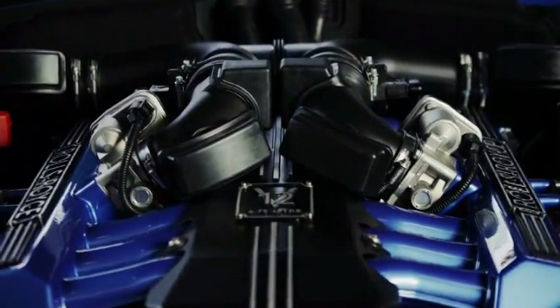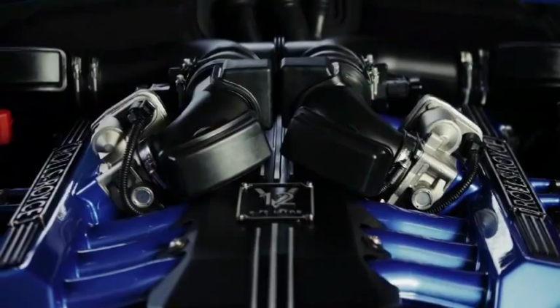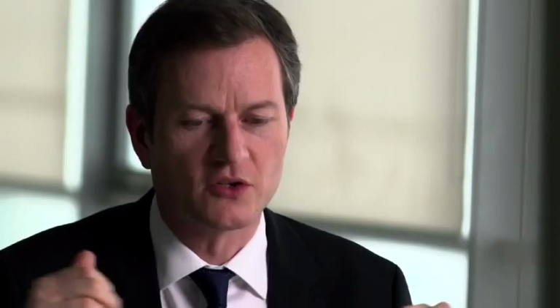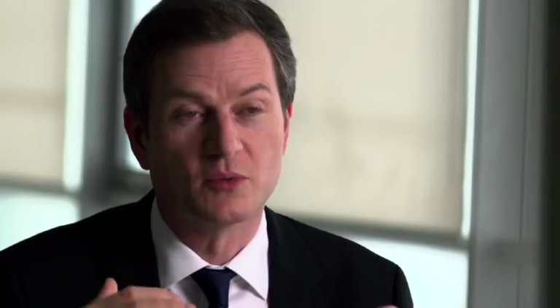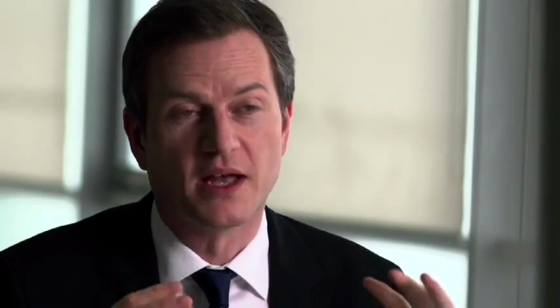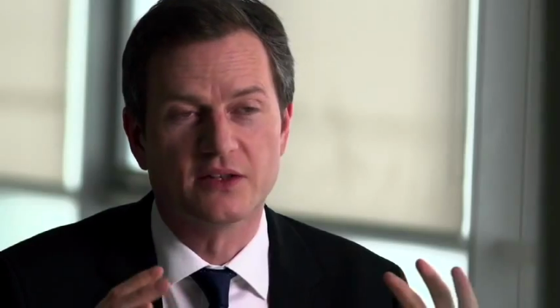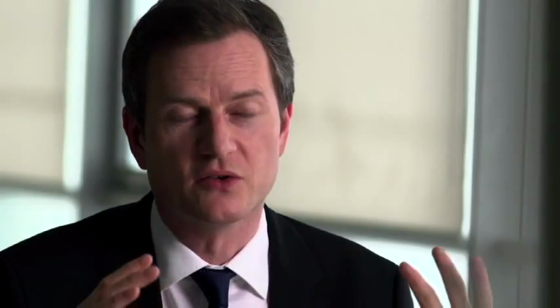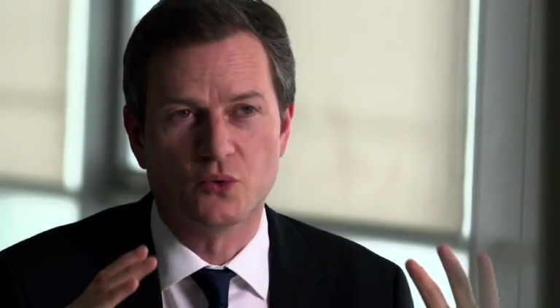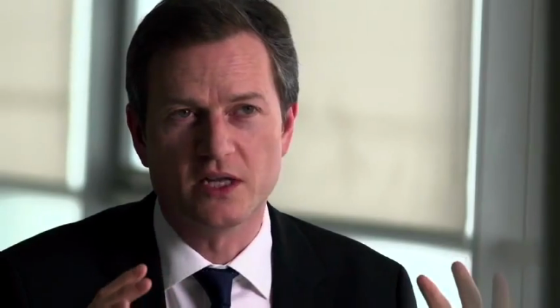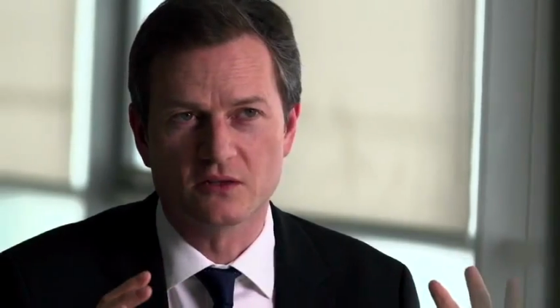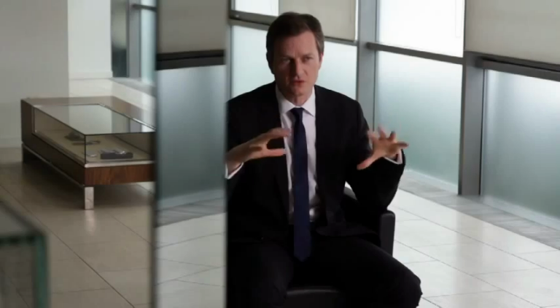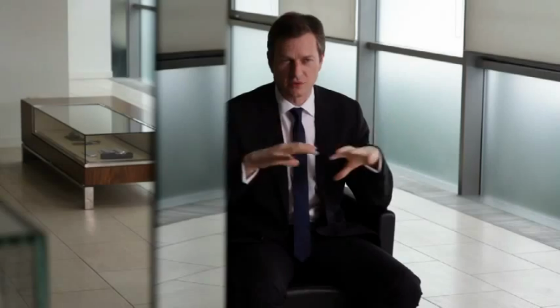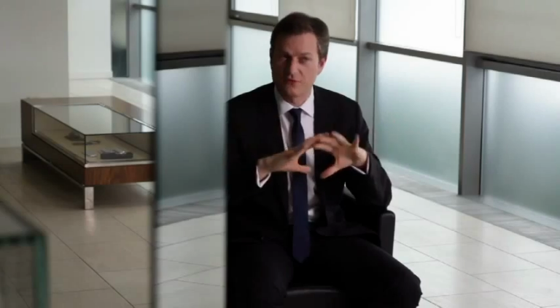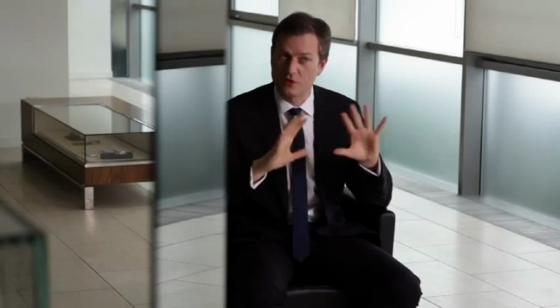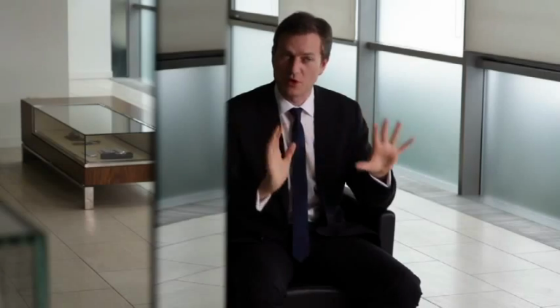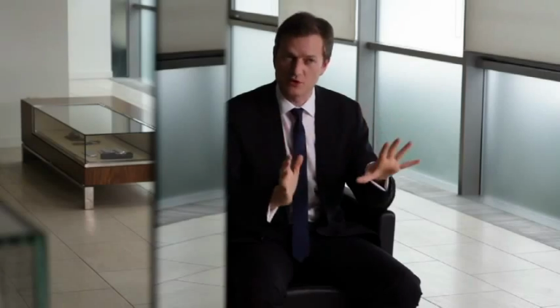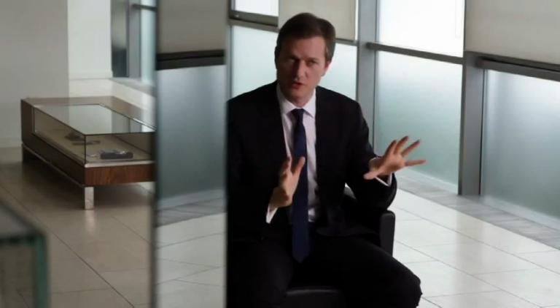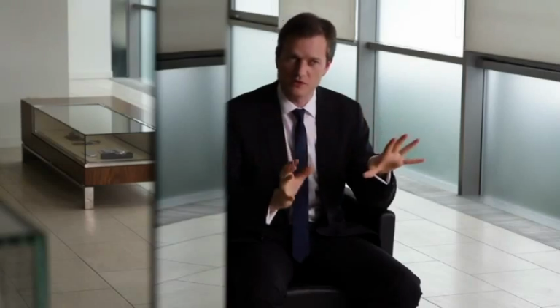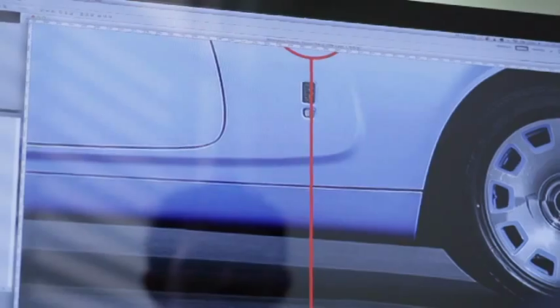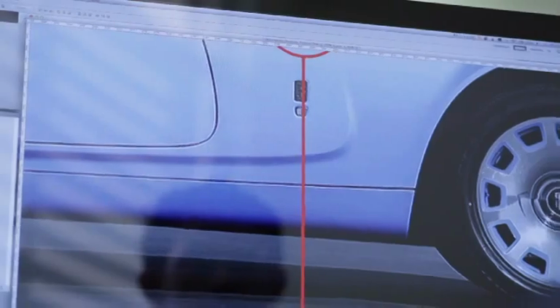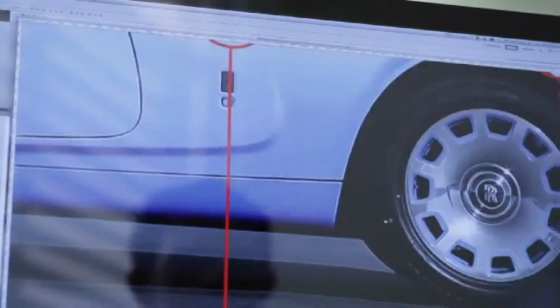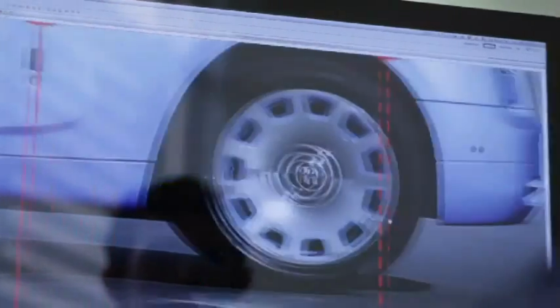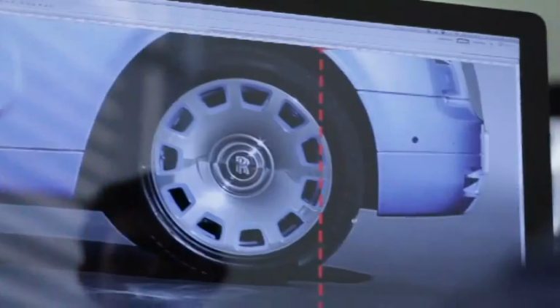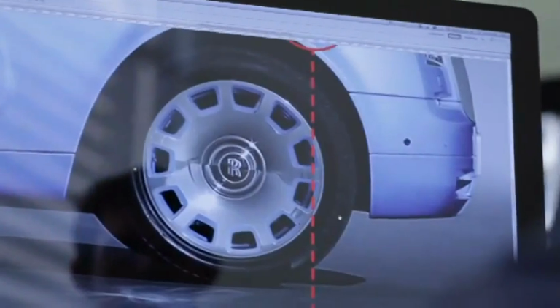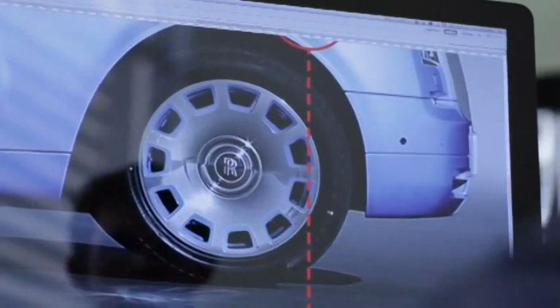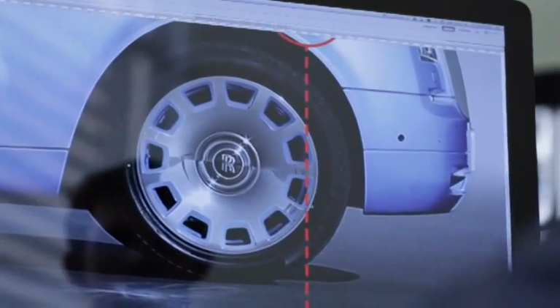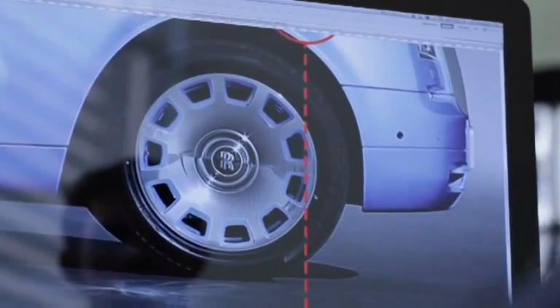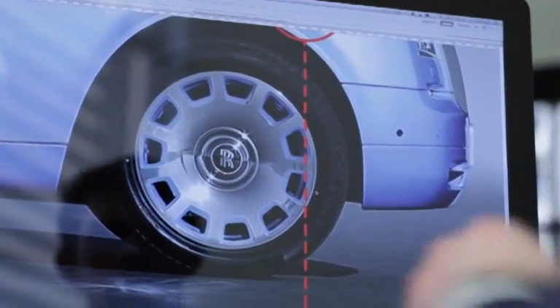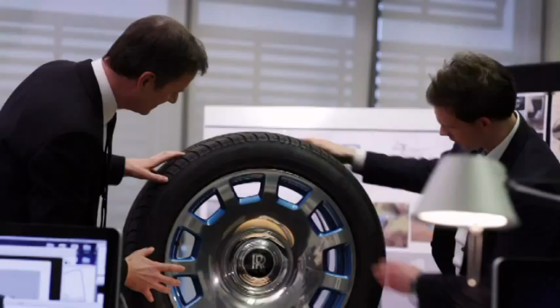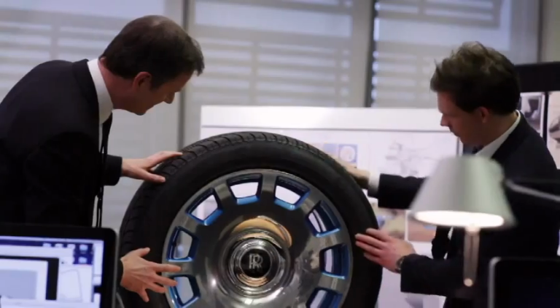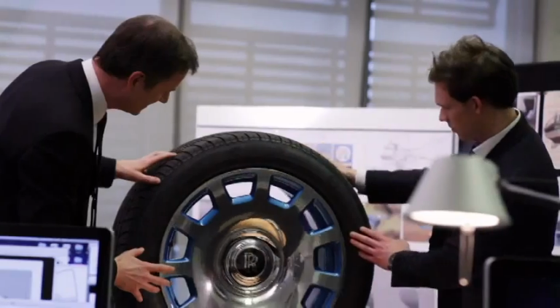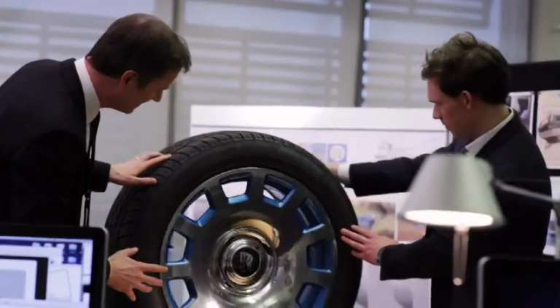The Maggiore blue is also applied to the wheels. We have fully polished wheels, but there is an accent with the same Maggiore blue.